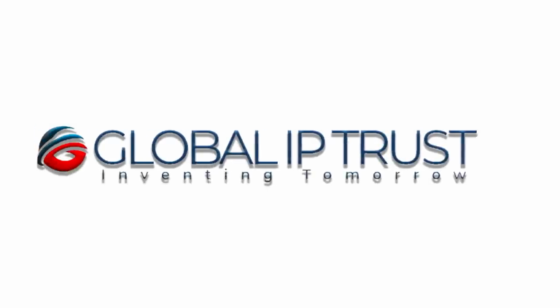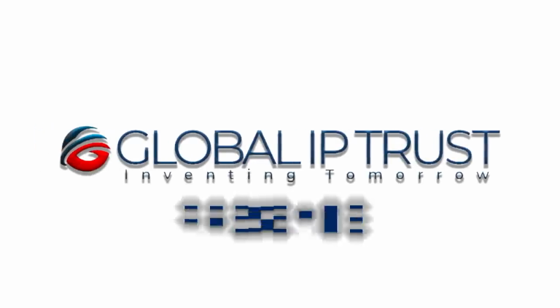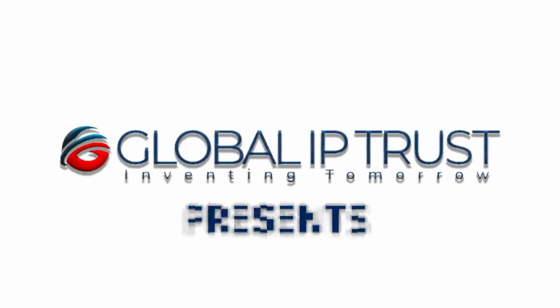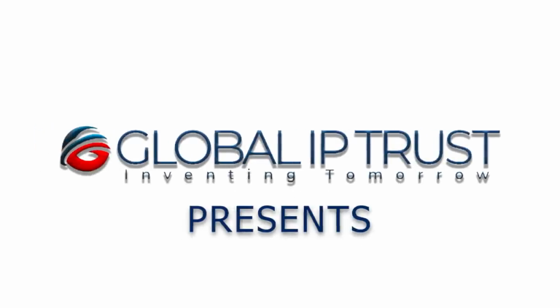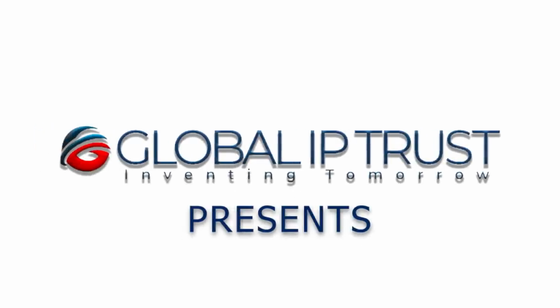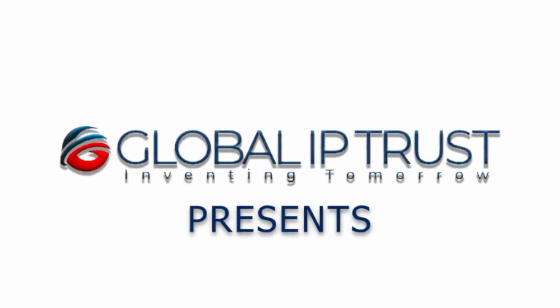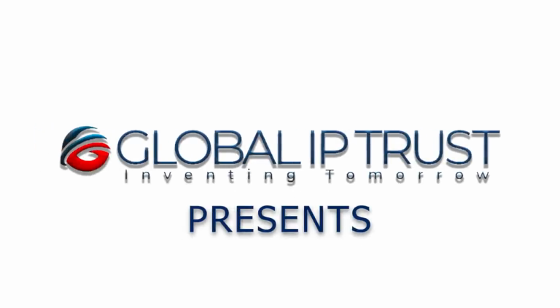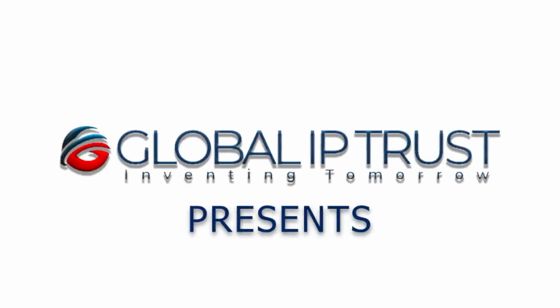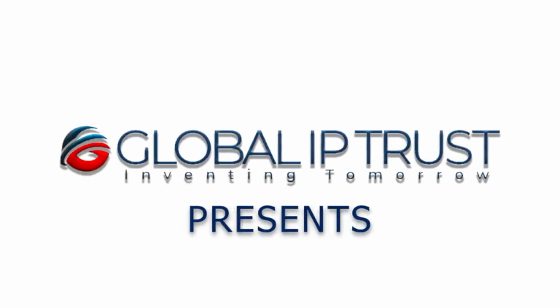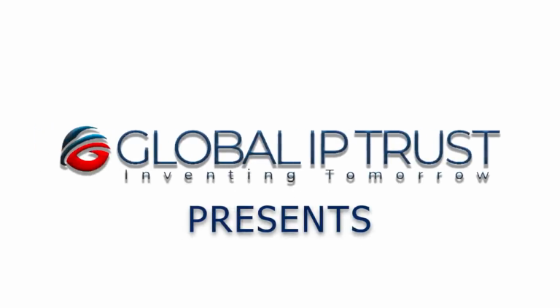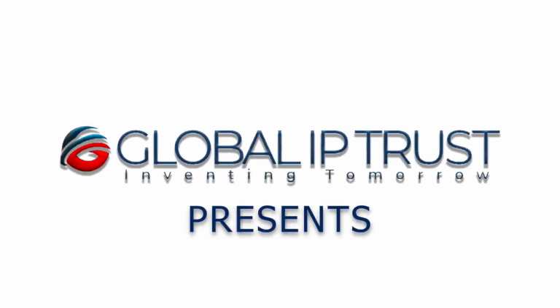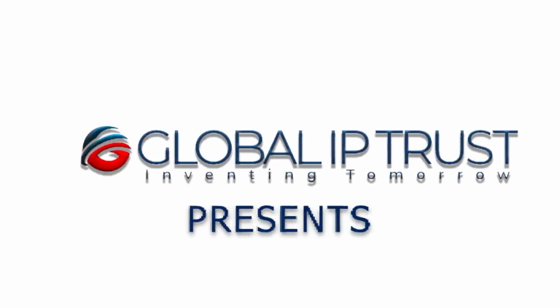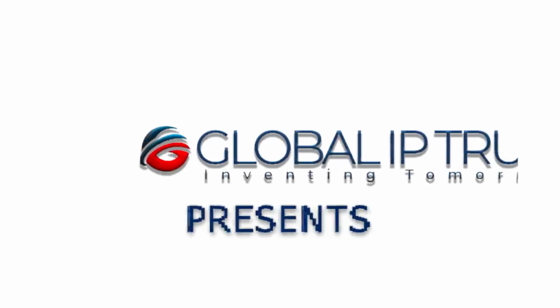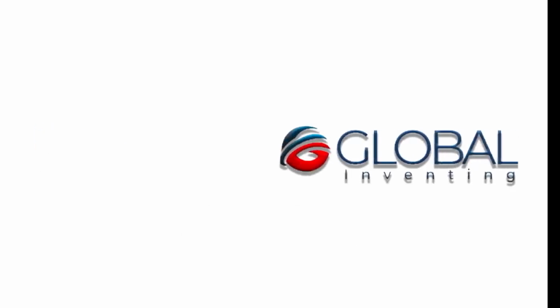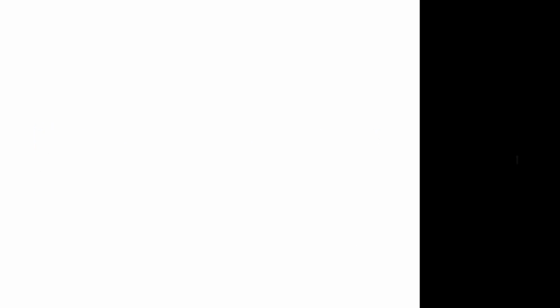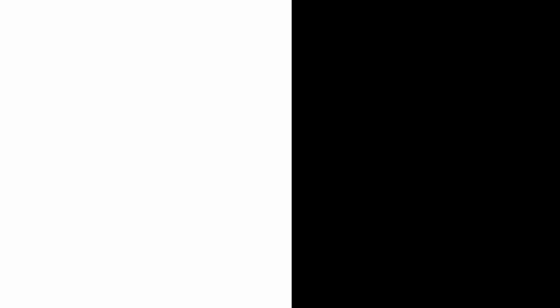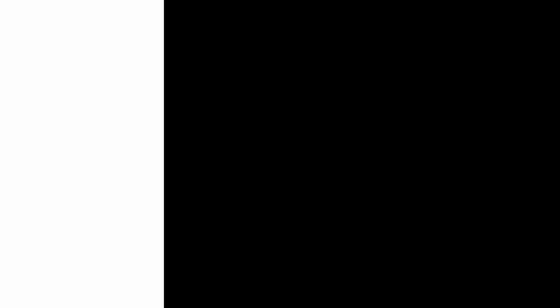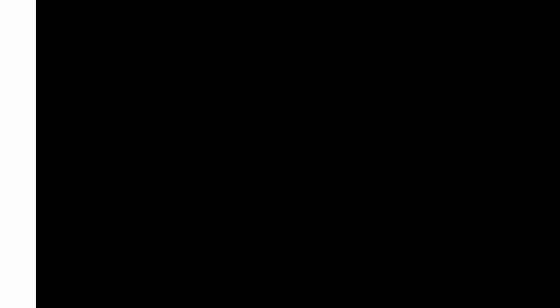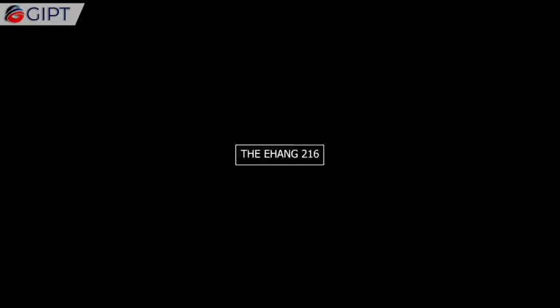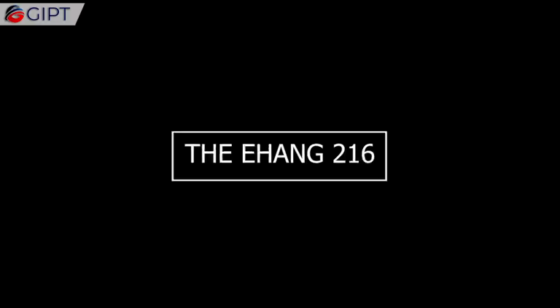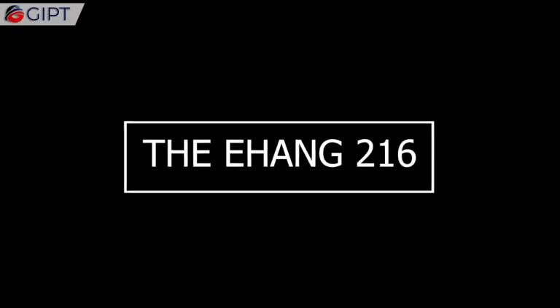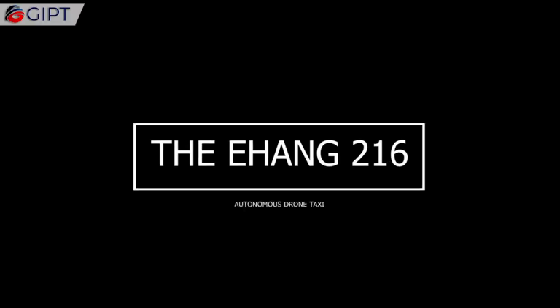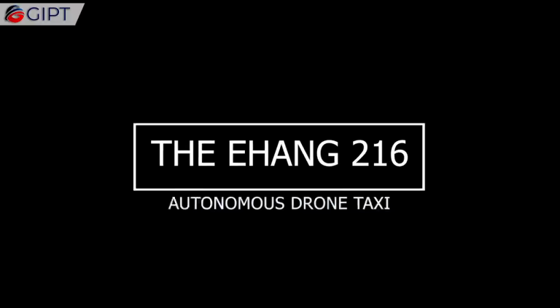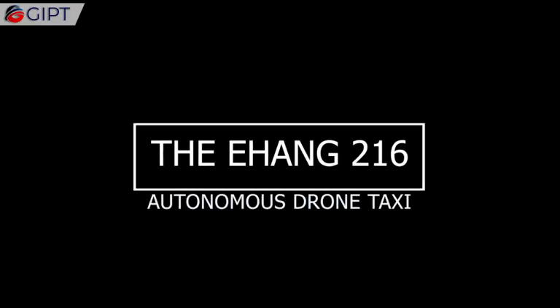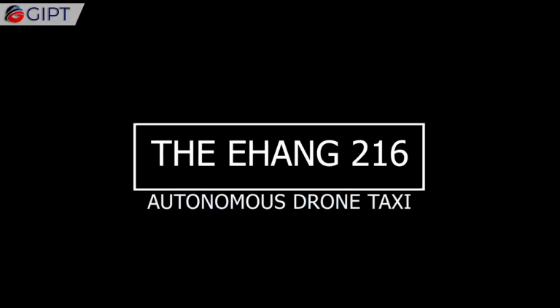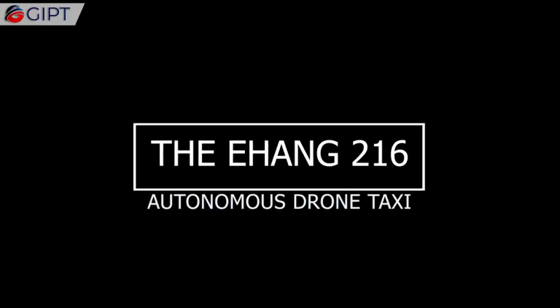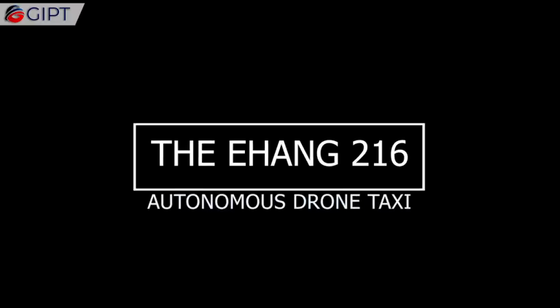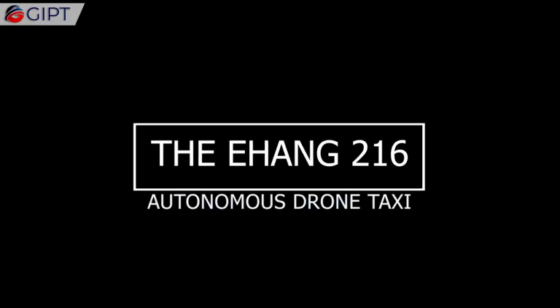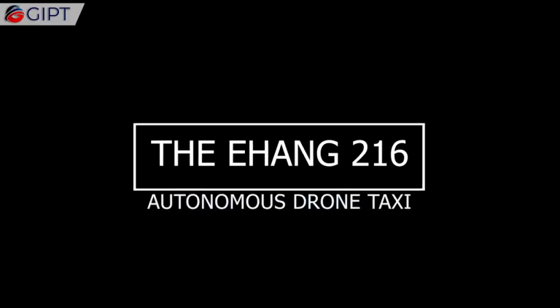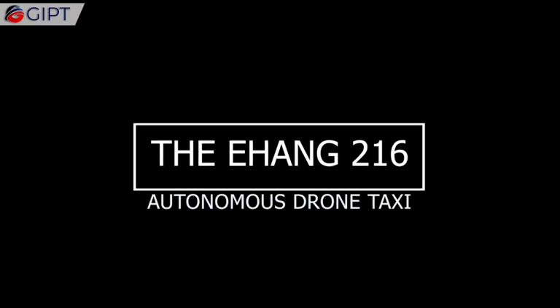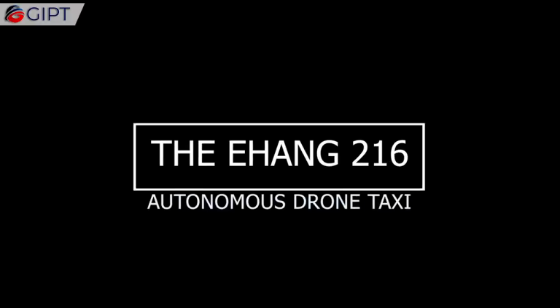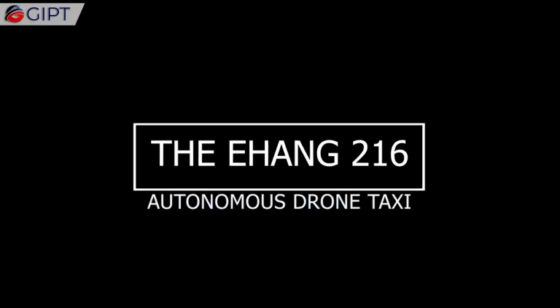Global IP Trust Presence. The EHang 216 Drone Taxi.